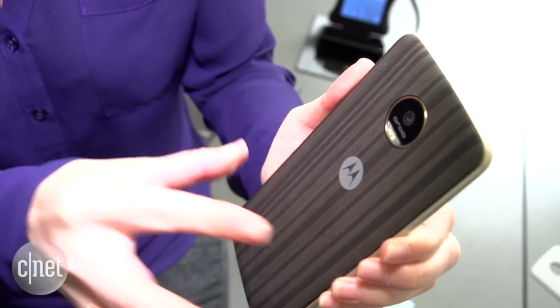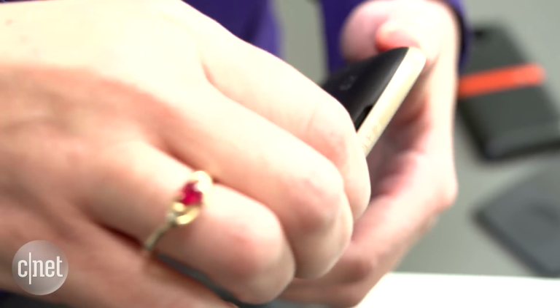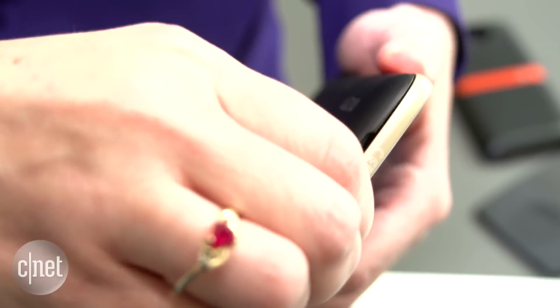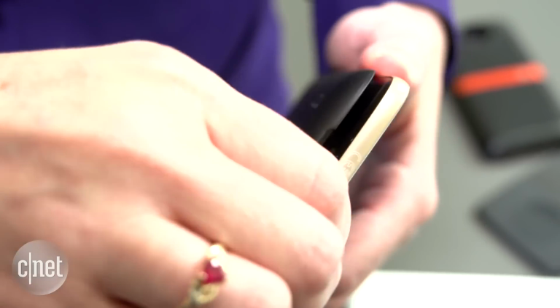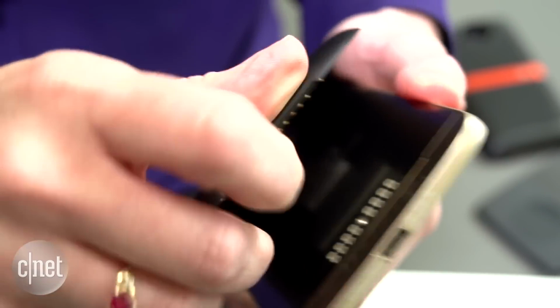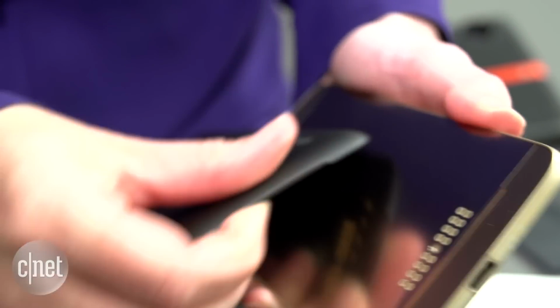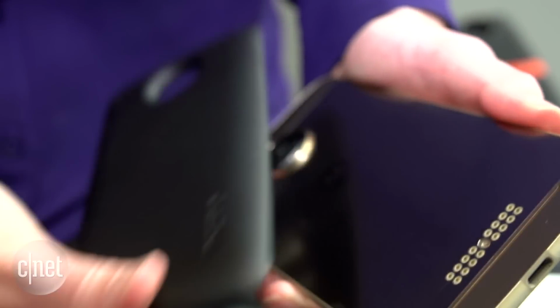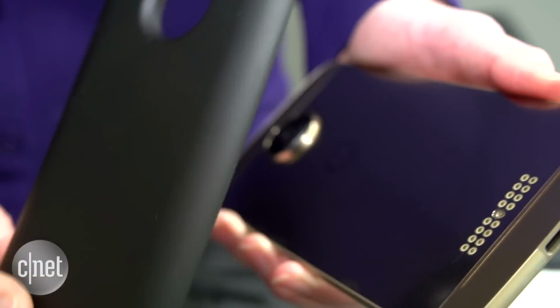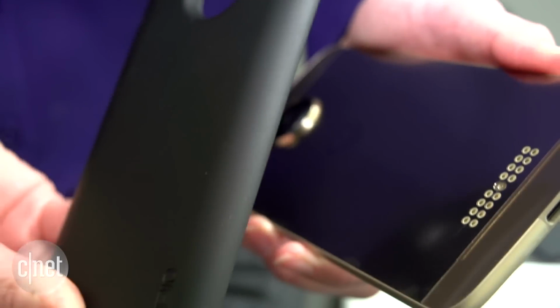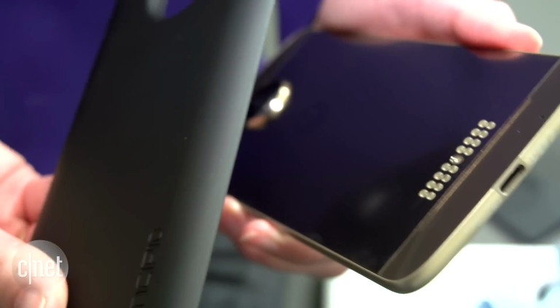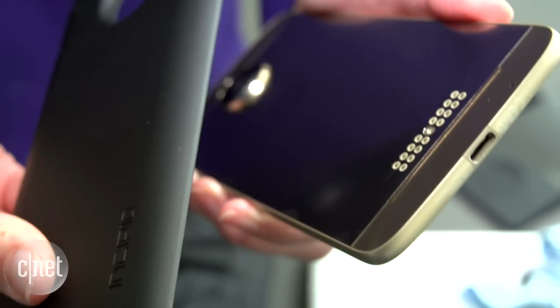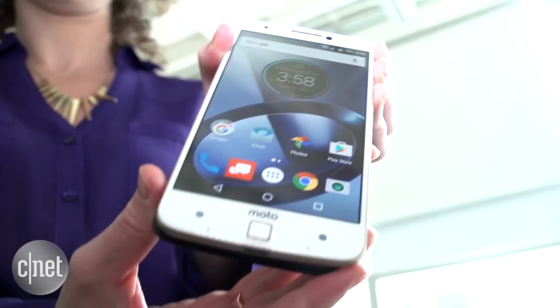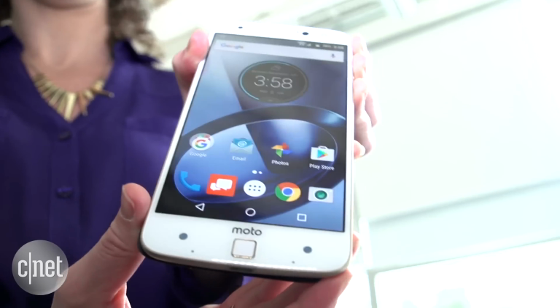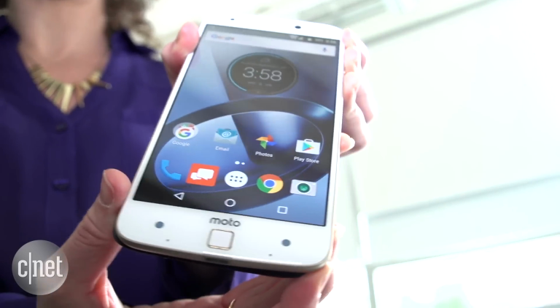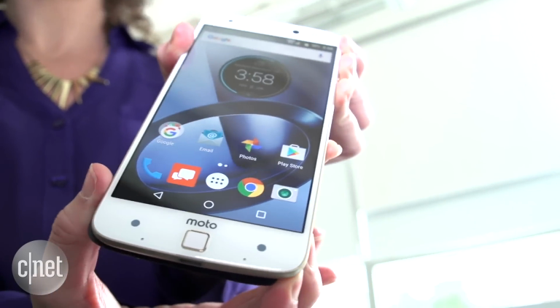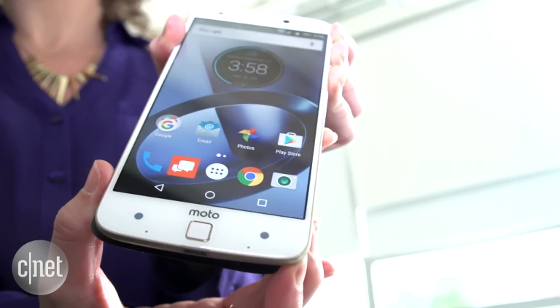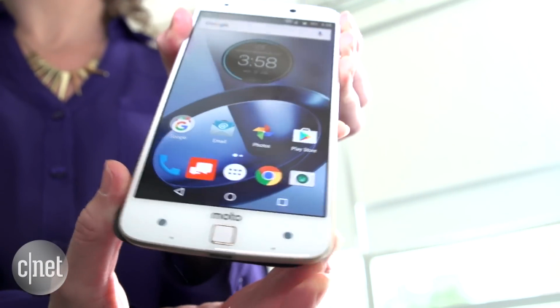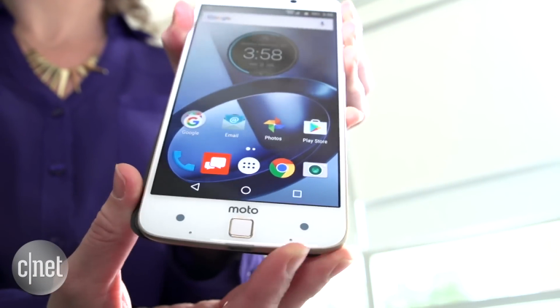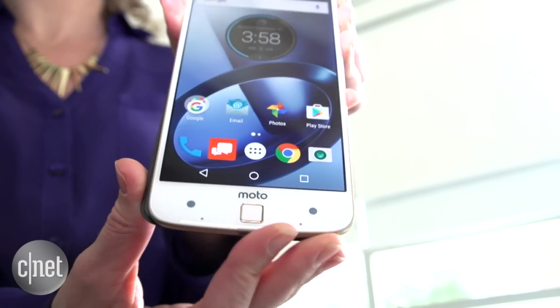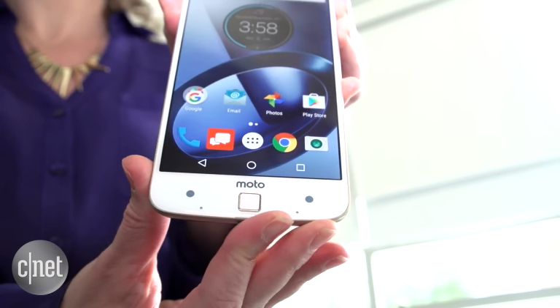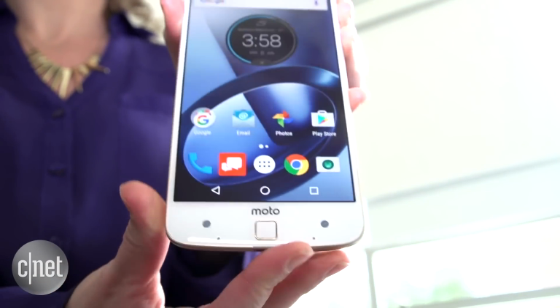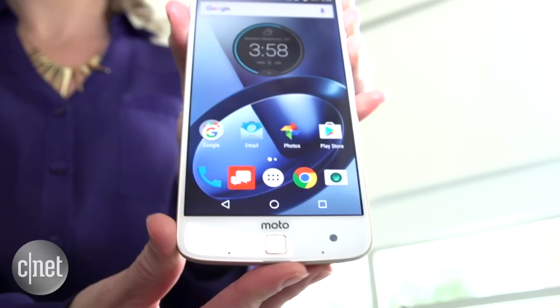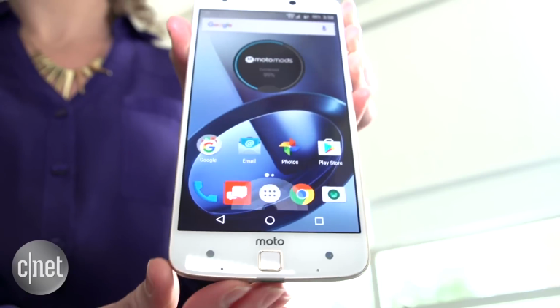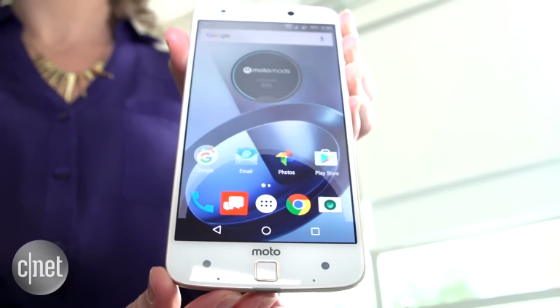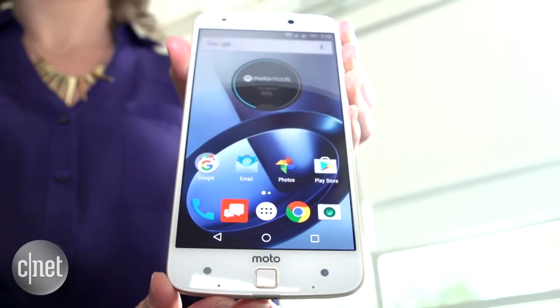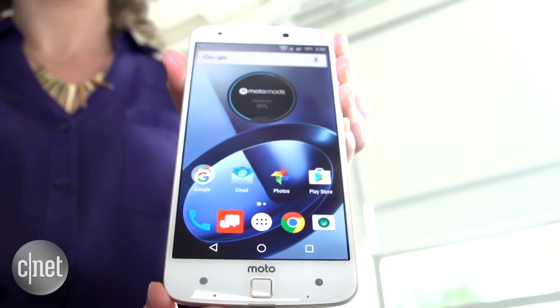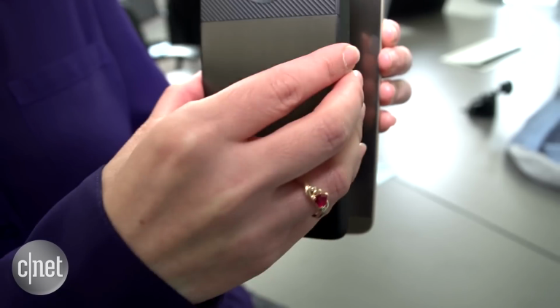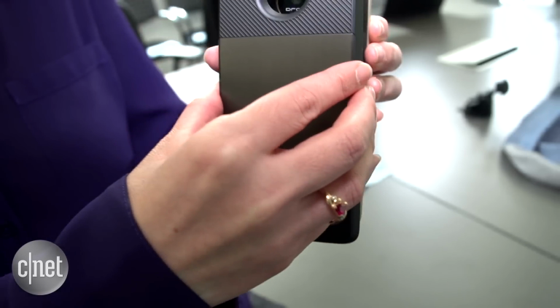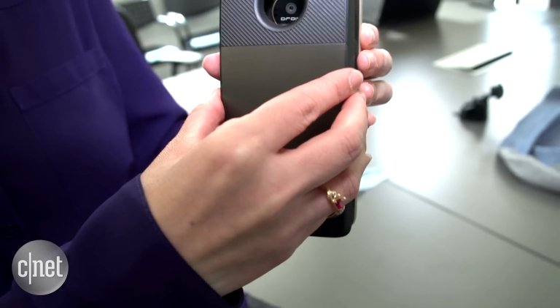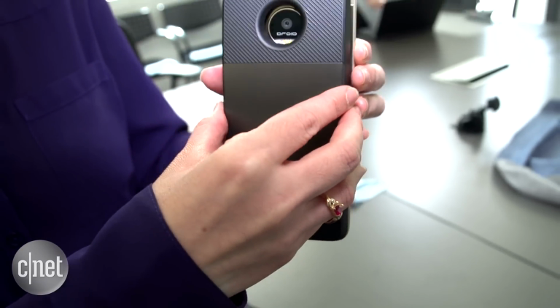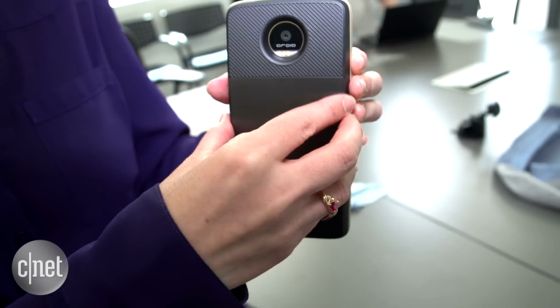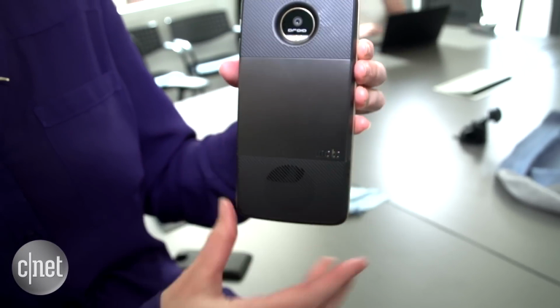They pop off in seconds, align pretty perfectly with magnets, and the best part is that you don't have to turn off your phone to switch them. Seriously, I could do this all day.